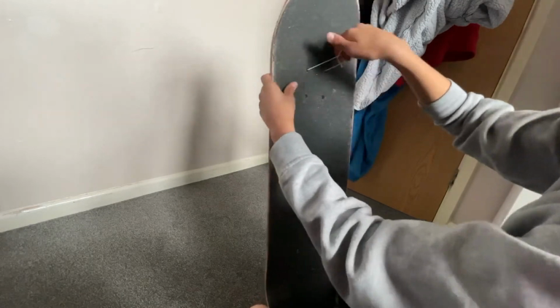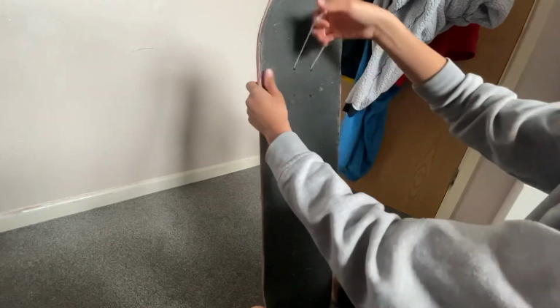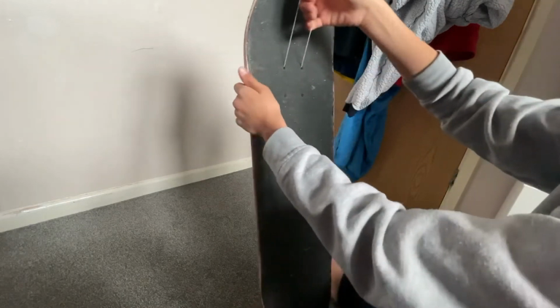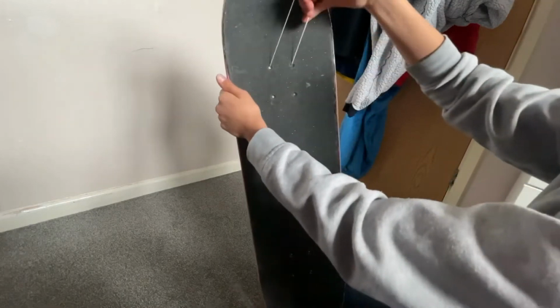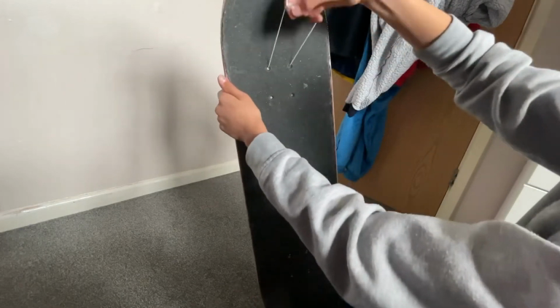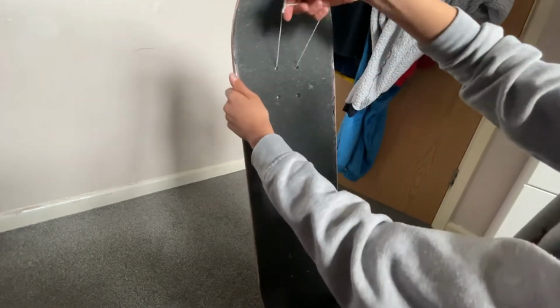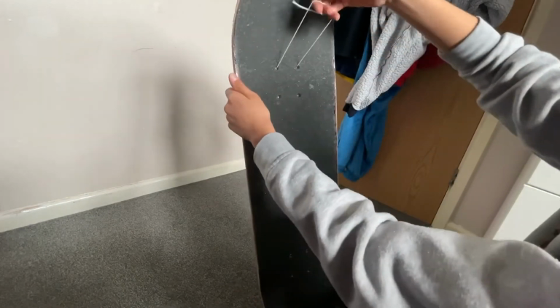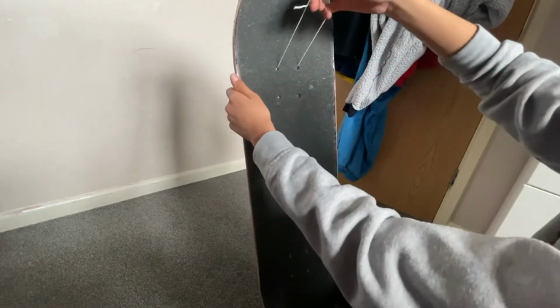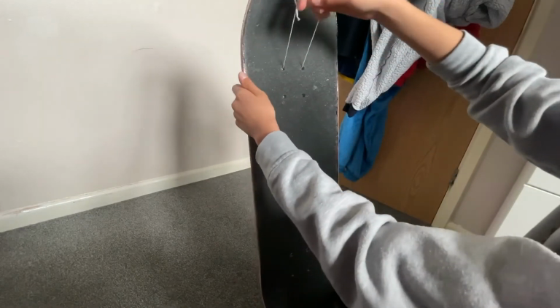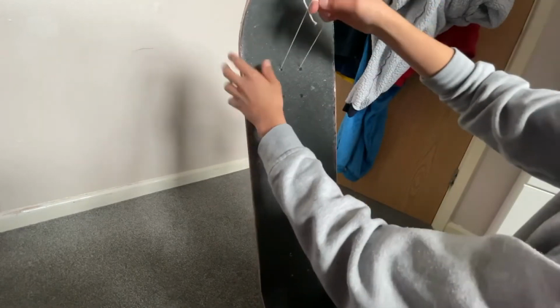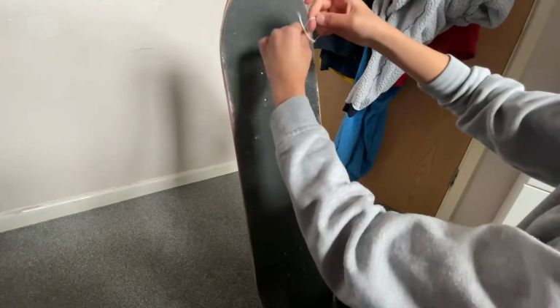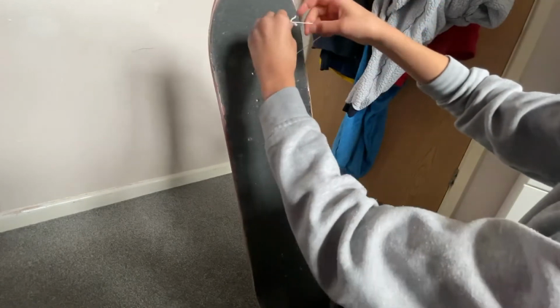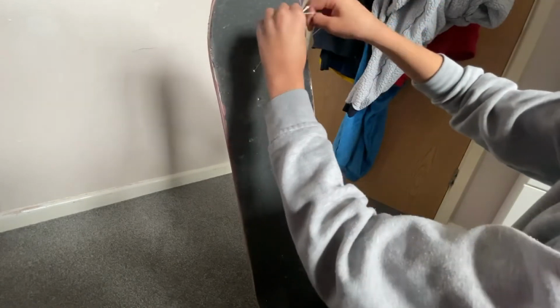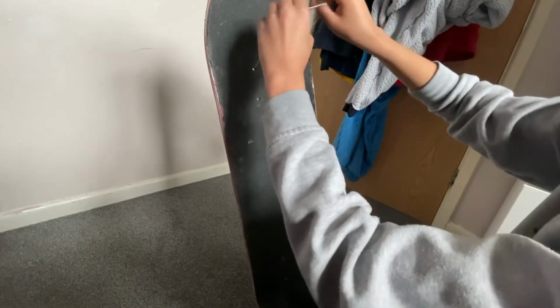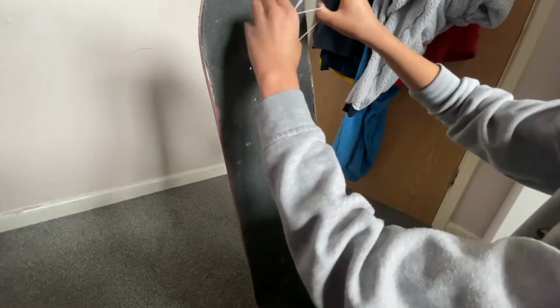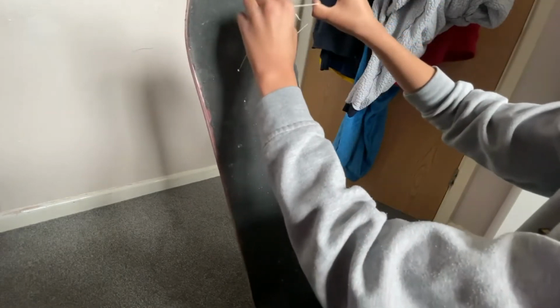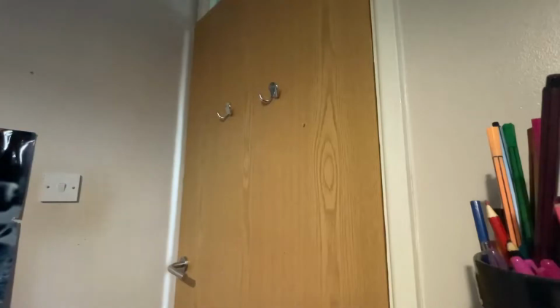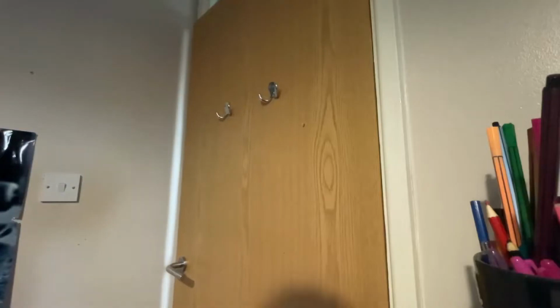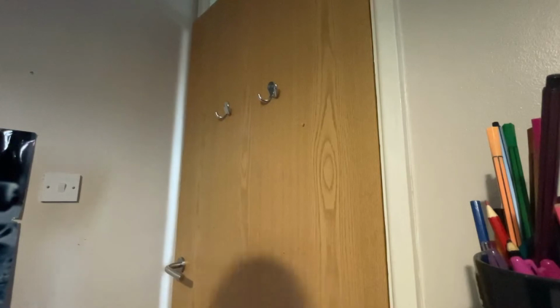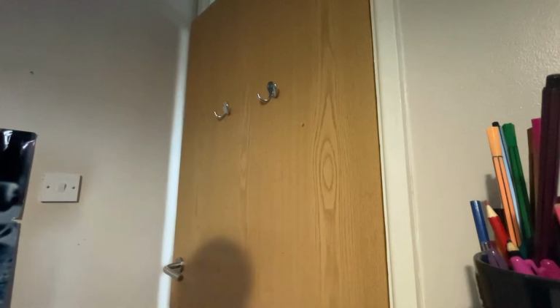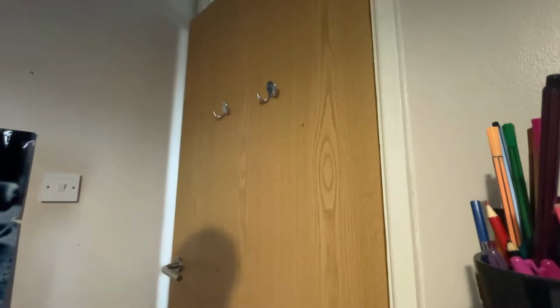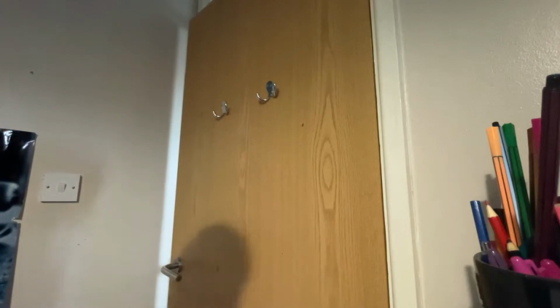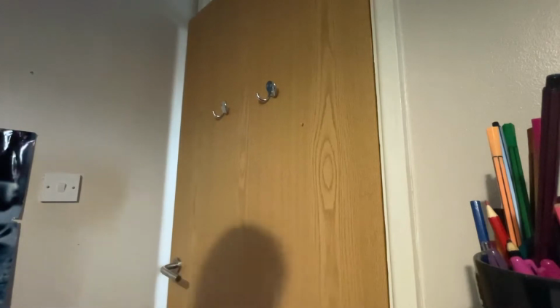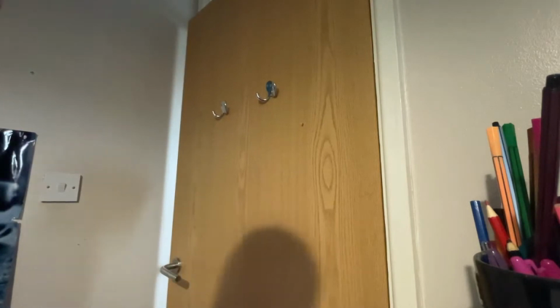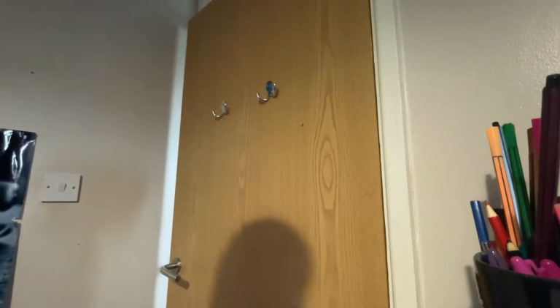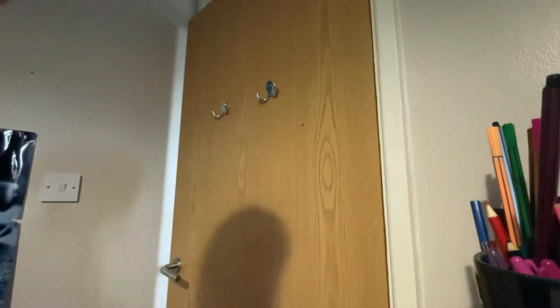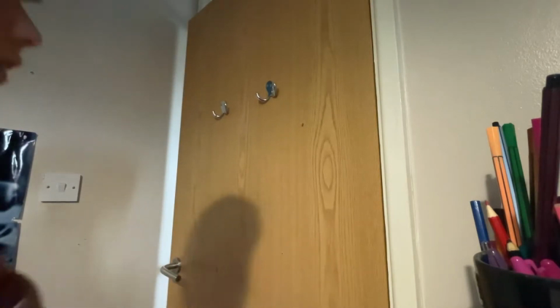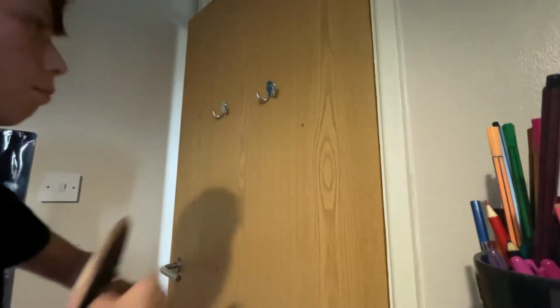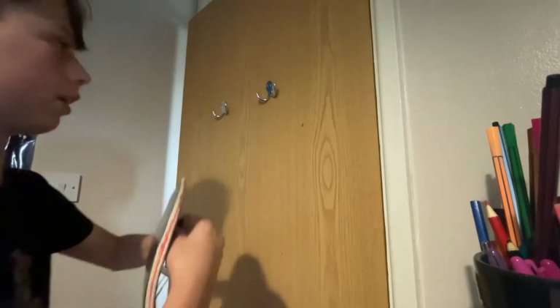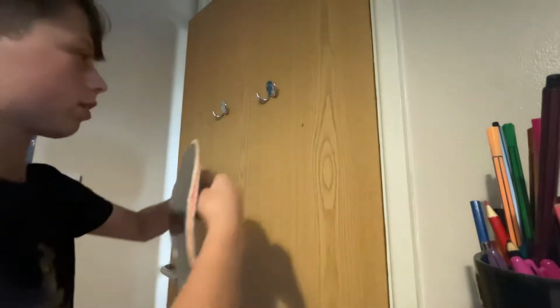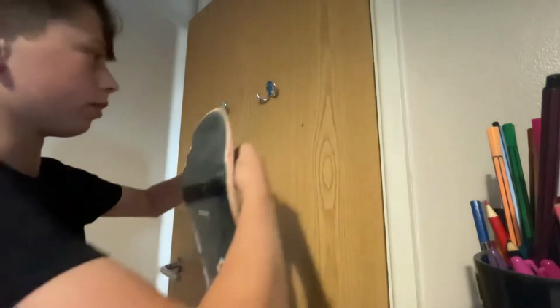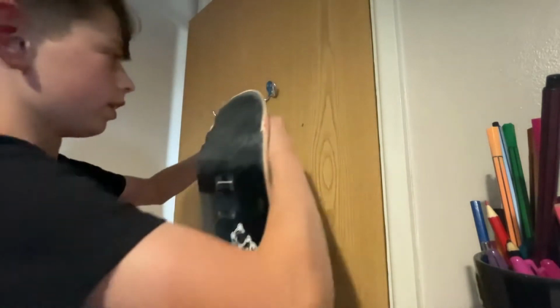So you have it looking kind of like this. Then you just need to find a nail or something and you just put it right on there.